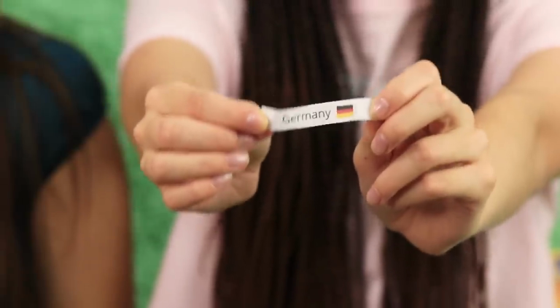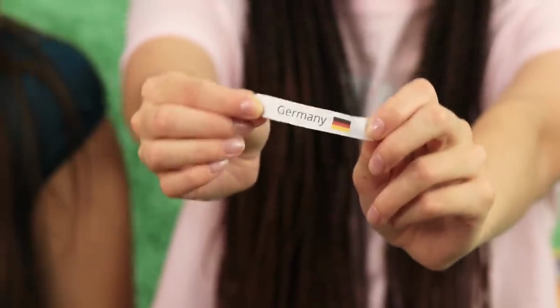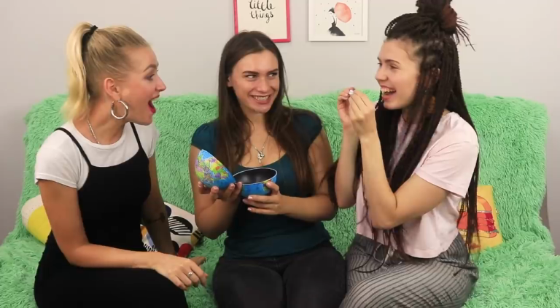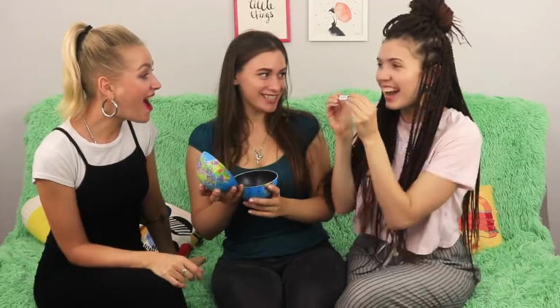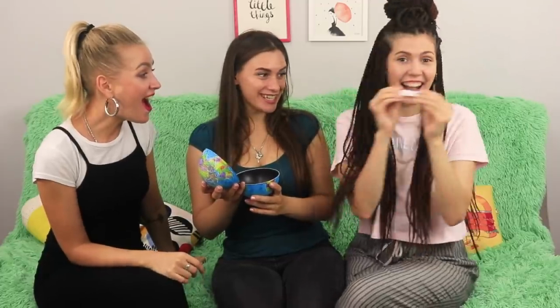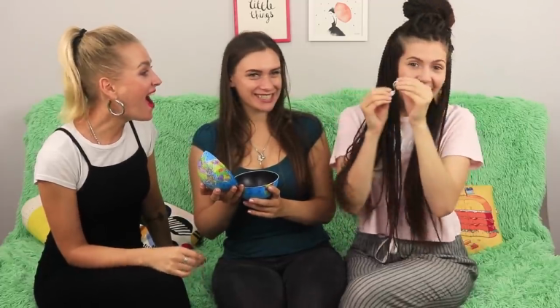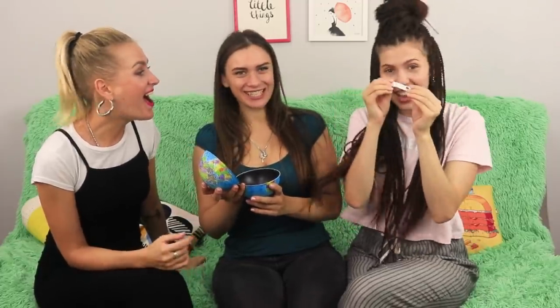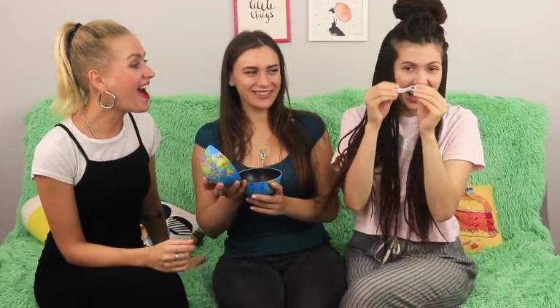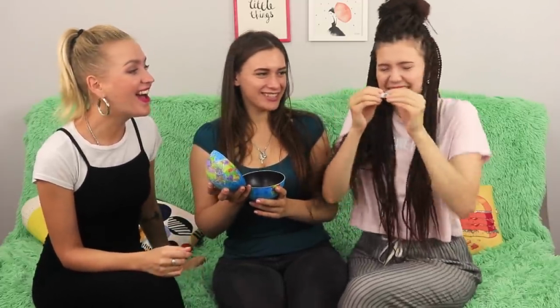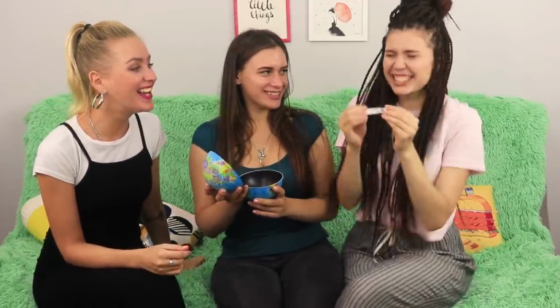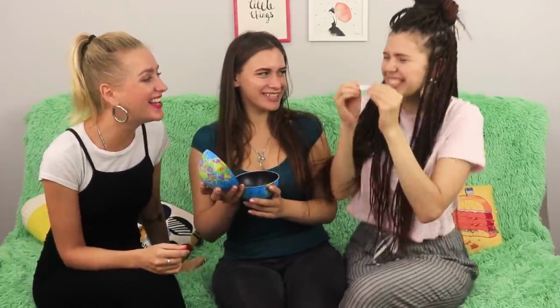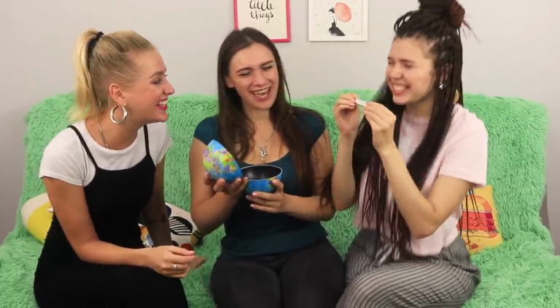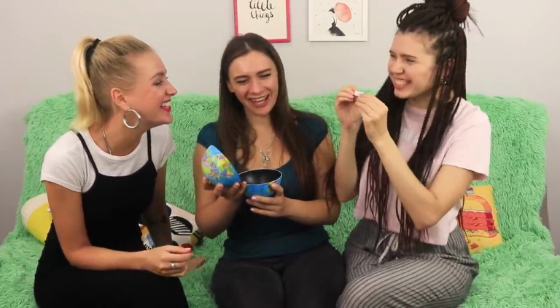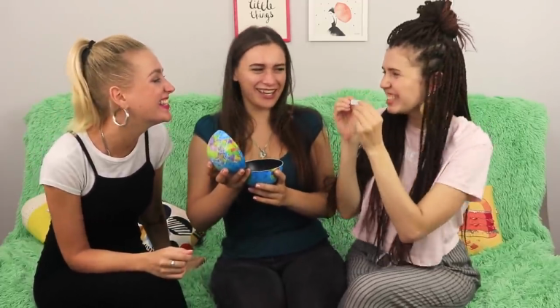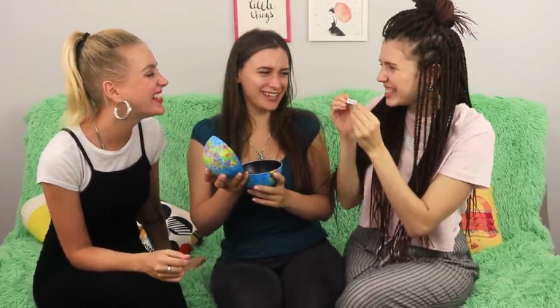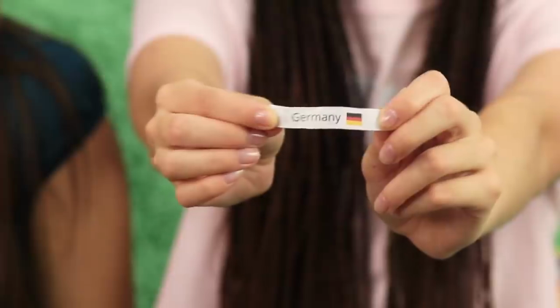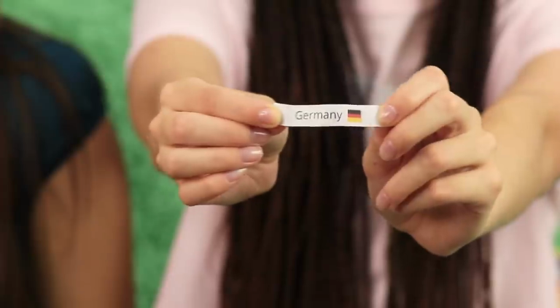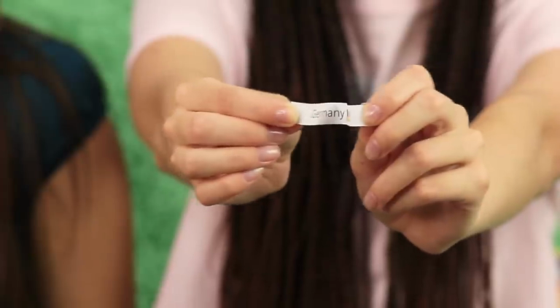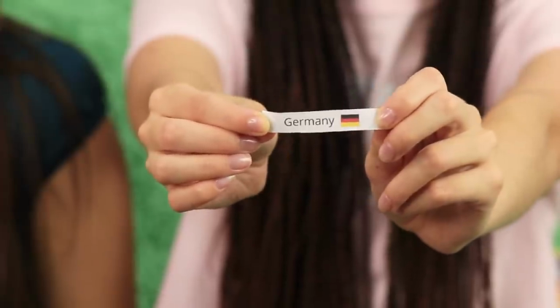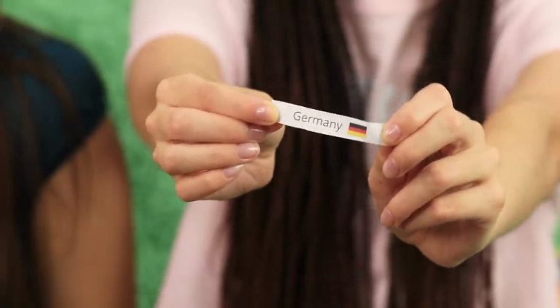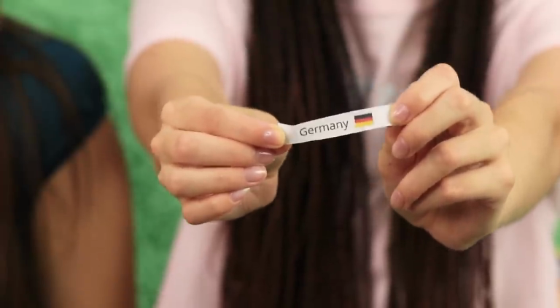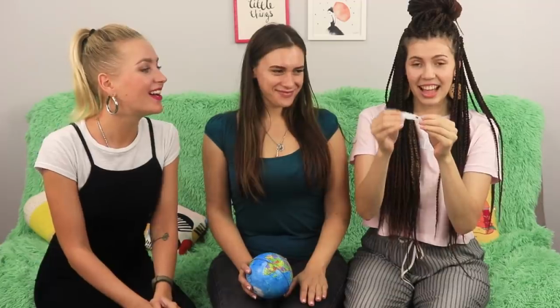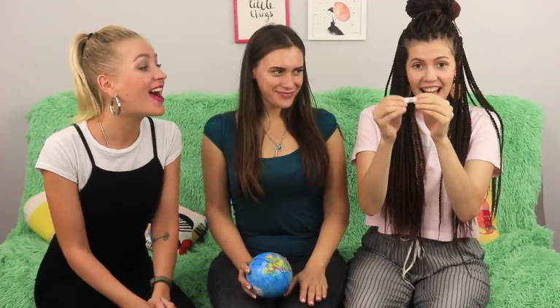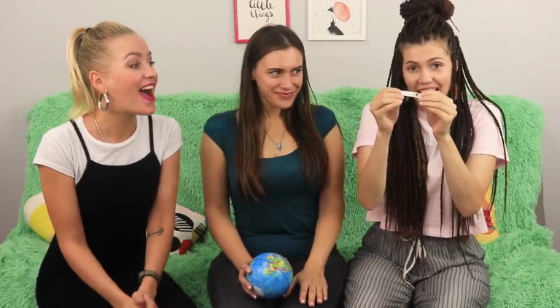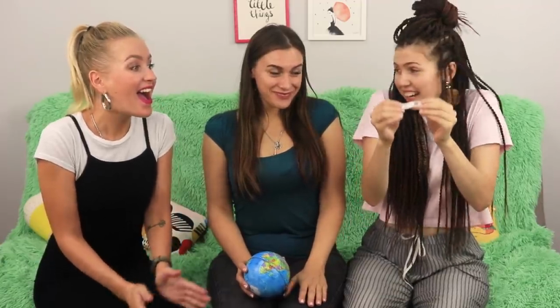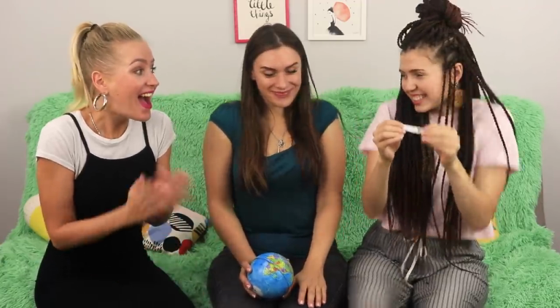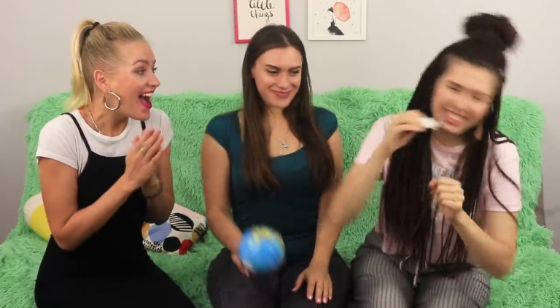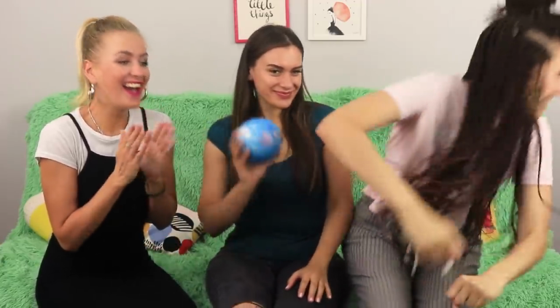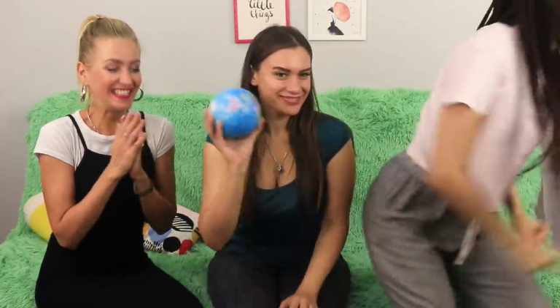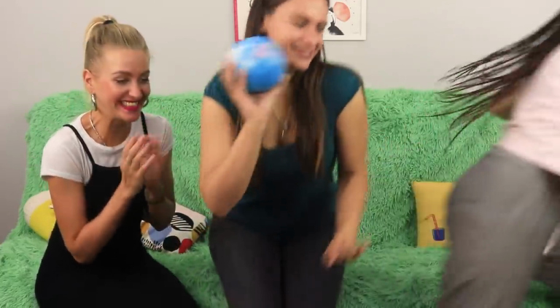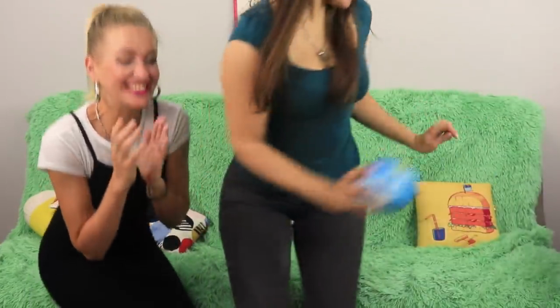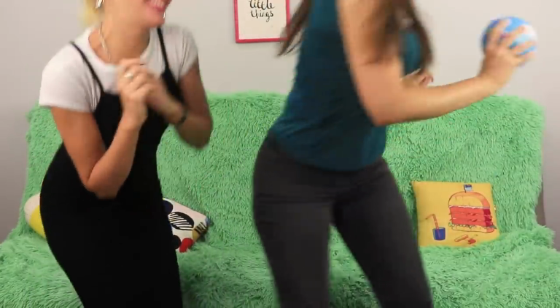I picked Germany! Awesome! I've never been! The Brandenburg Gate! Oktoberfest! See ya soon, Berlin!